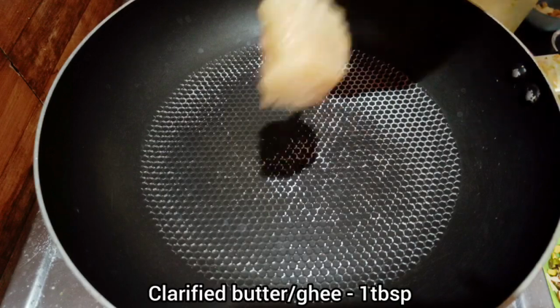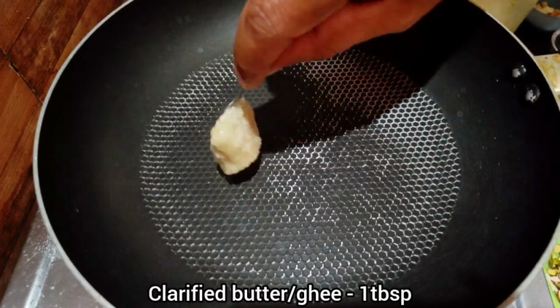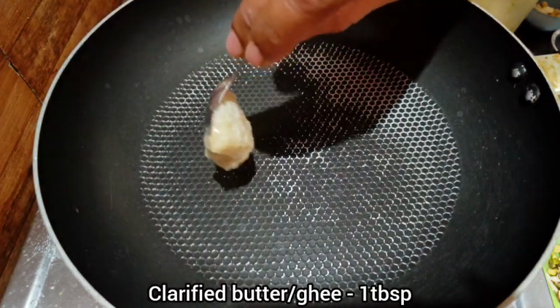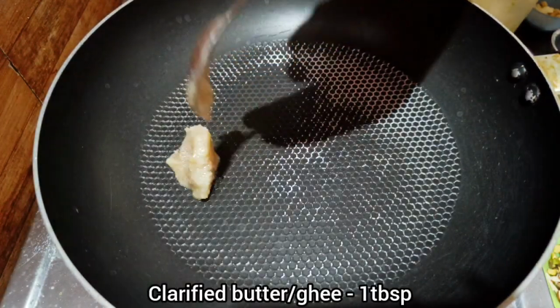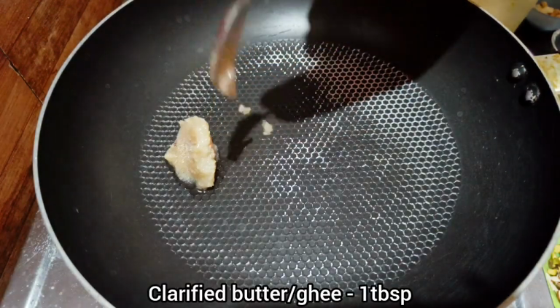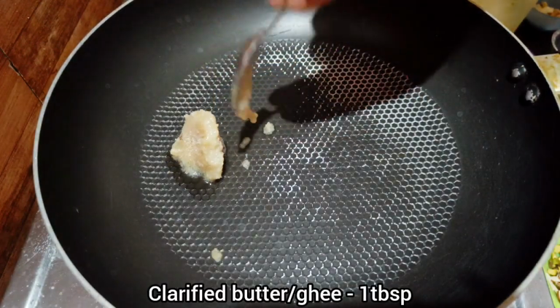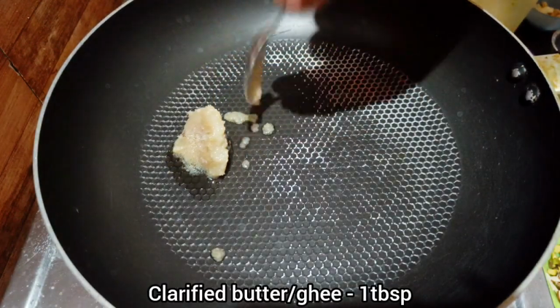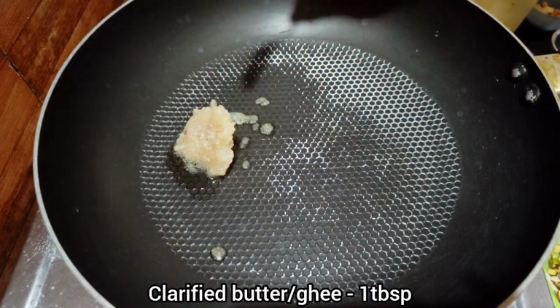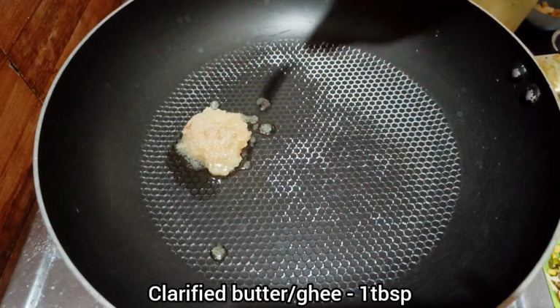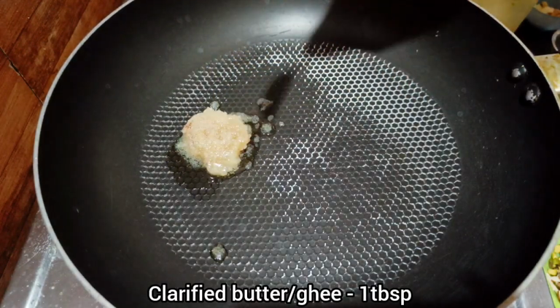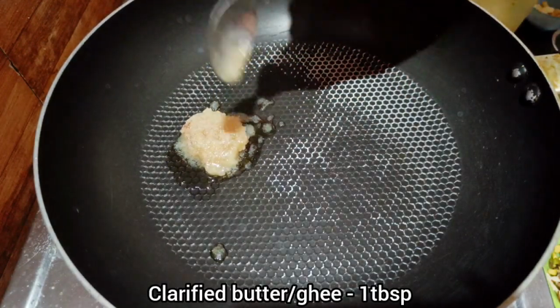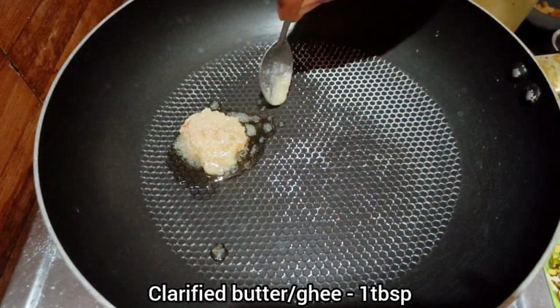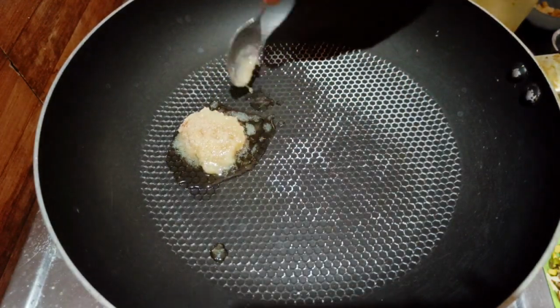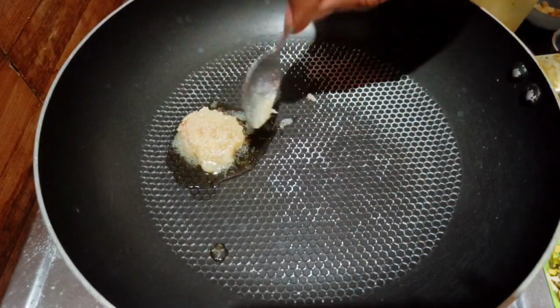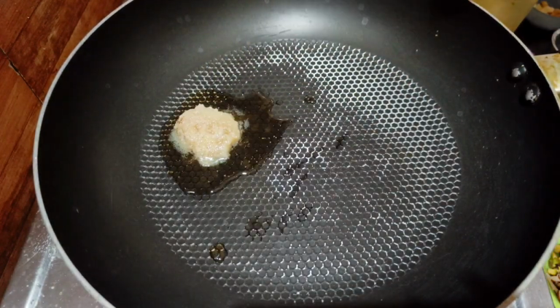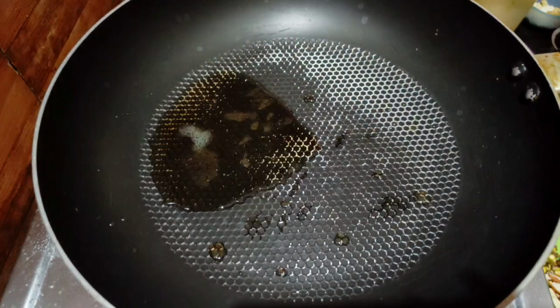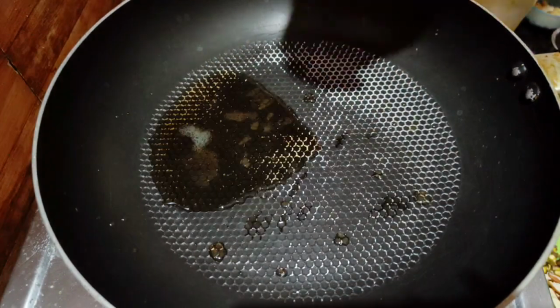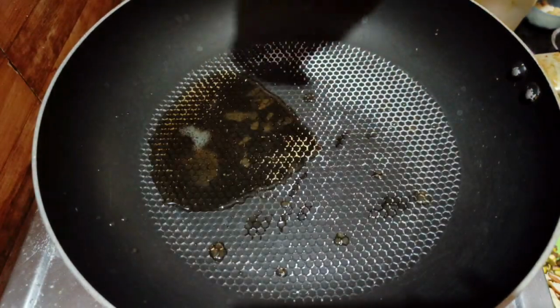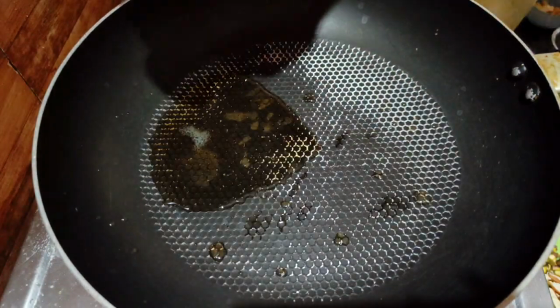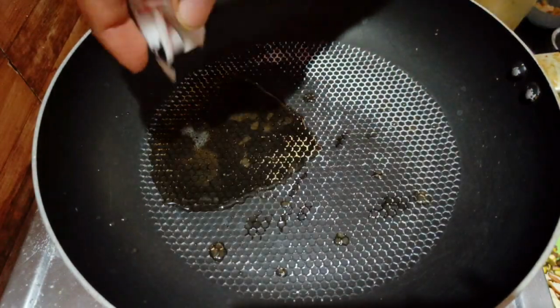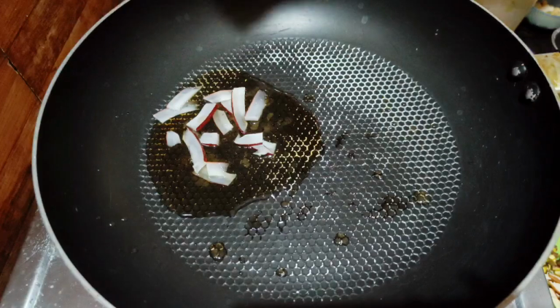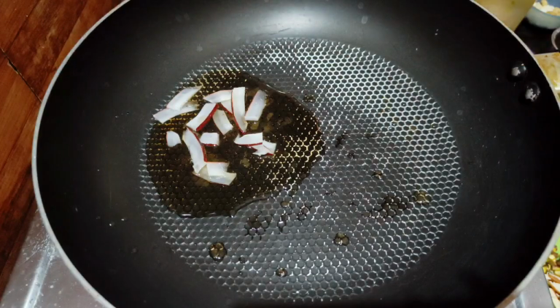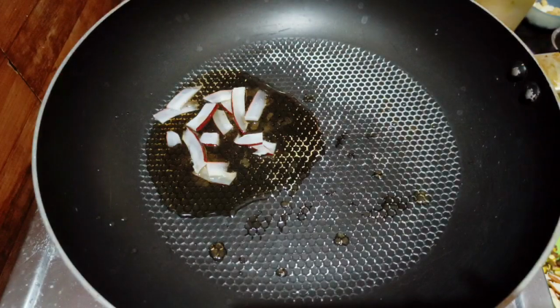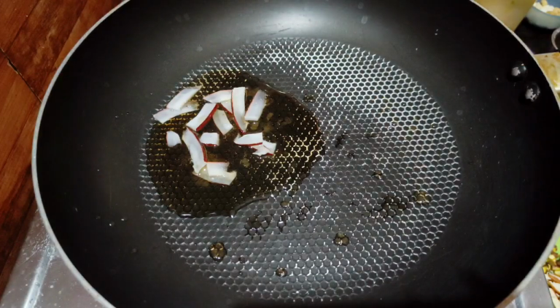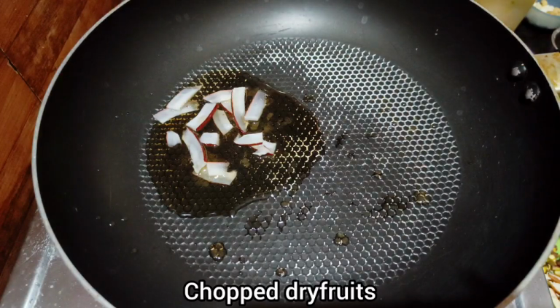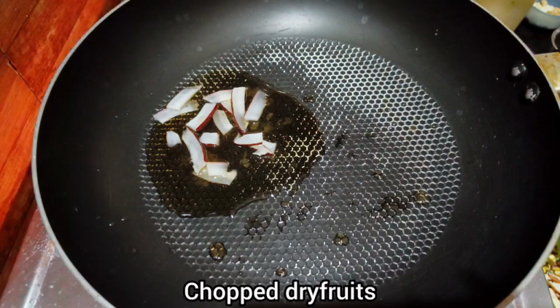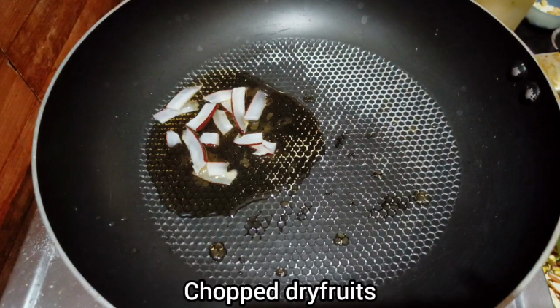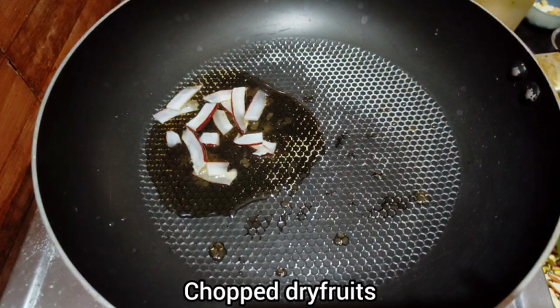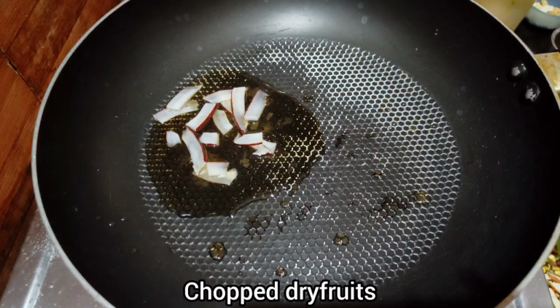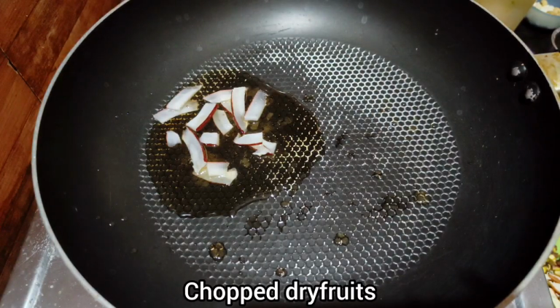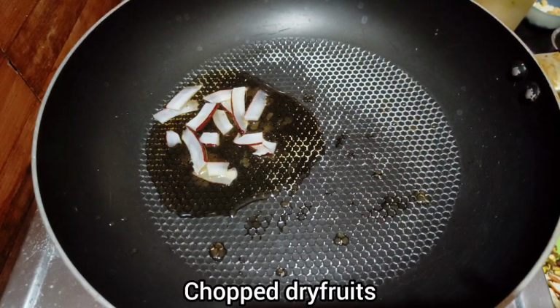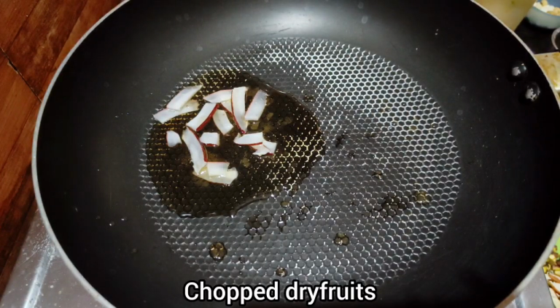I will try to make one tablespoon. We have dry fruits and add shells.